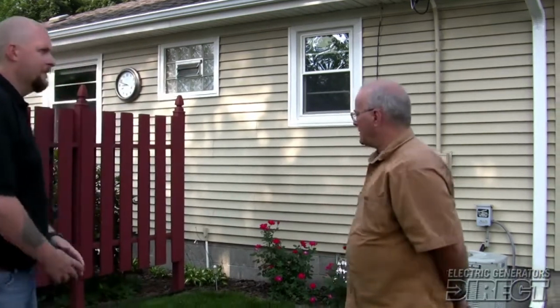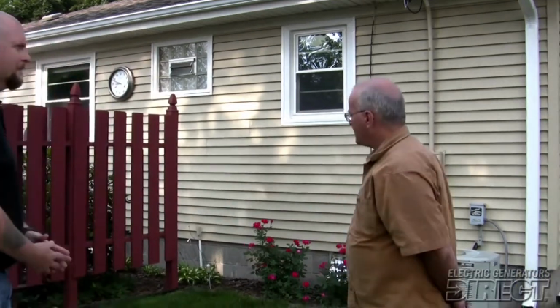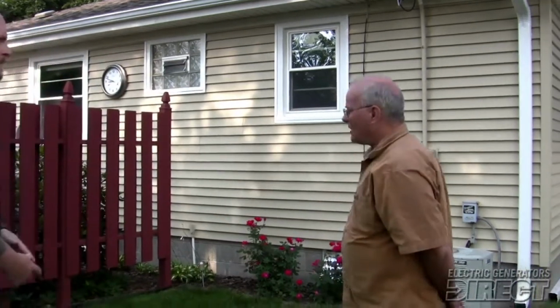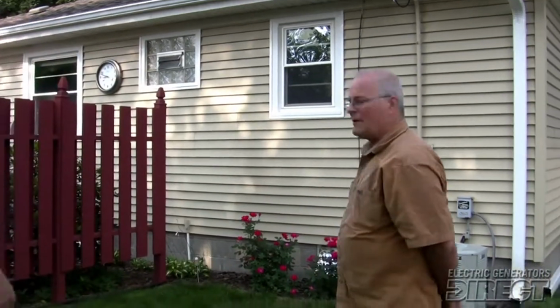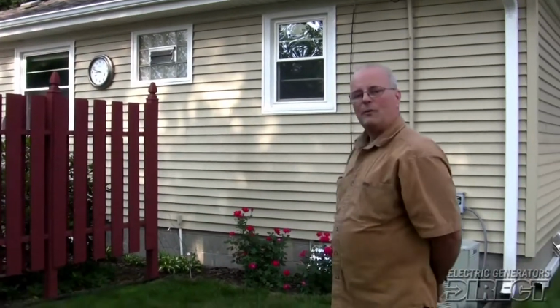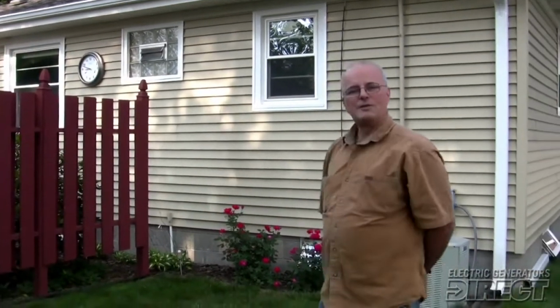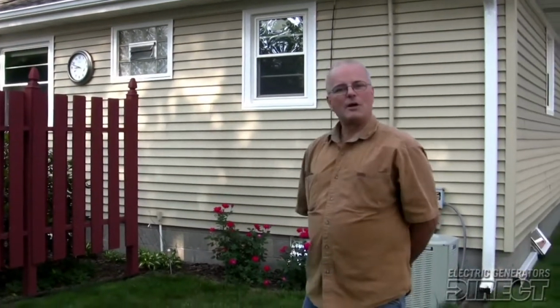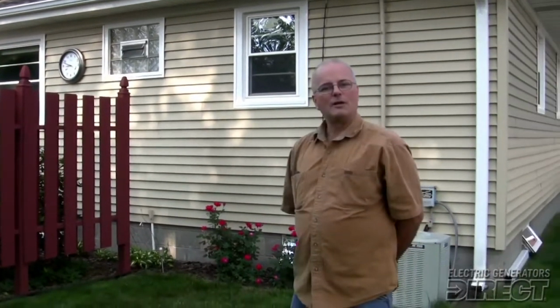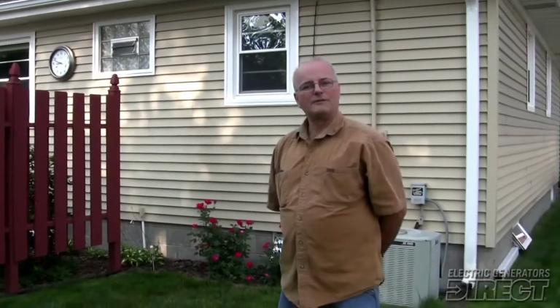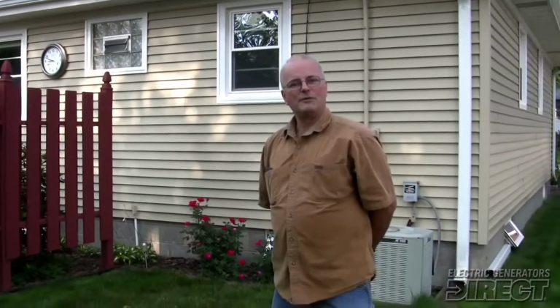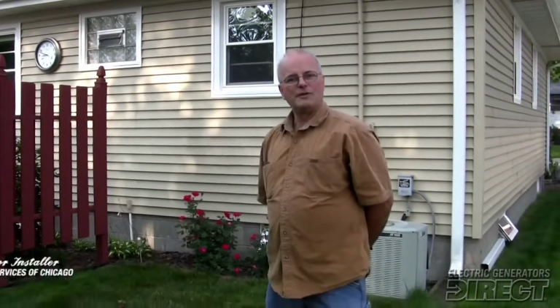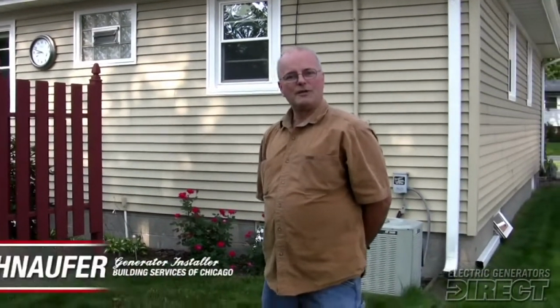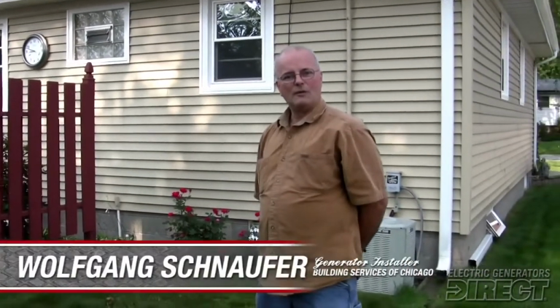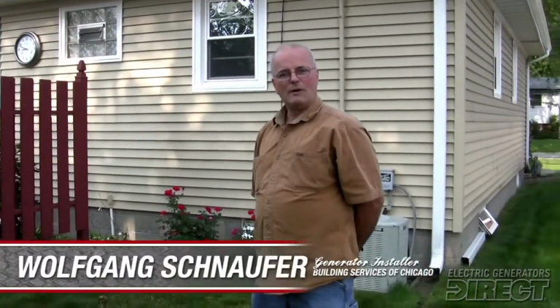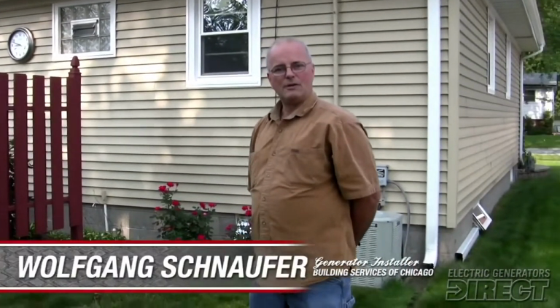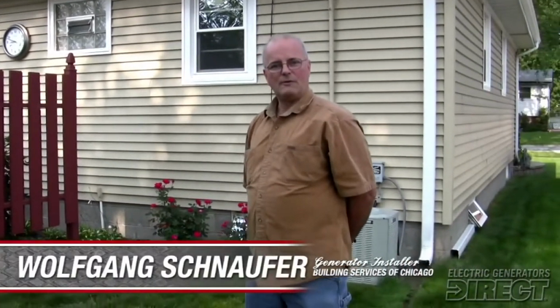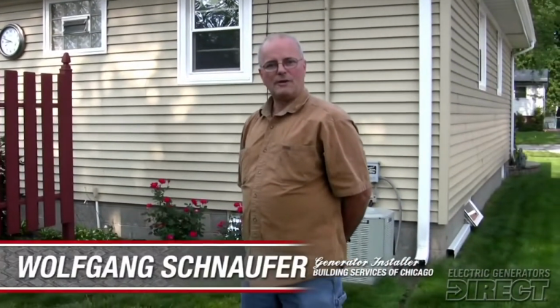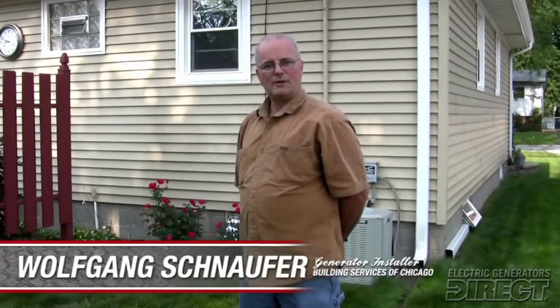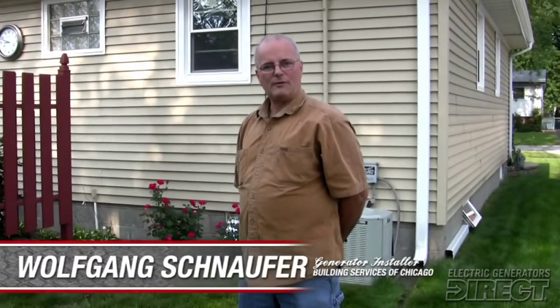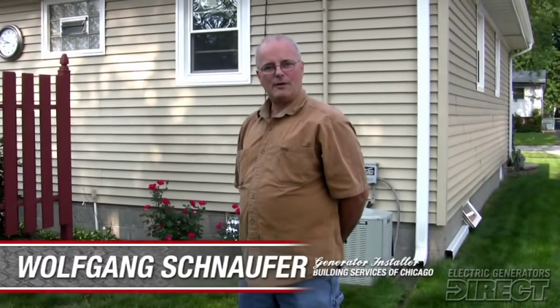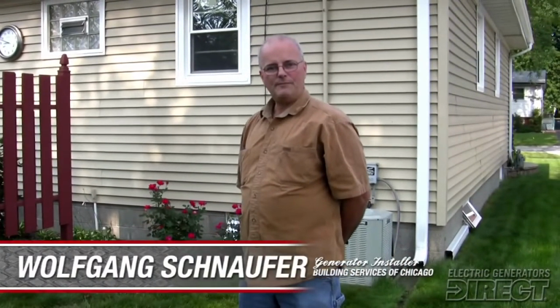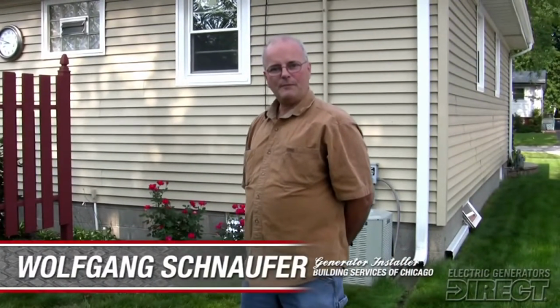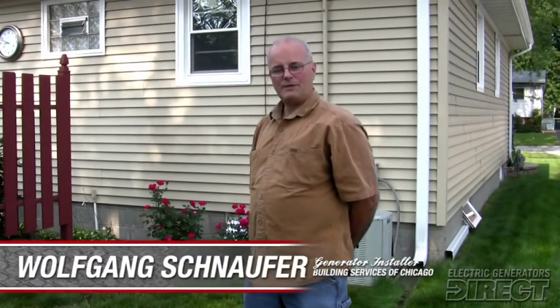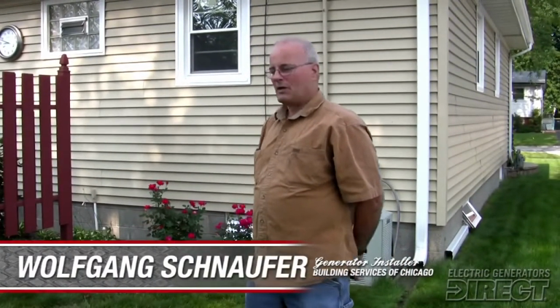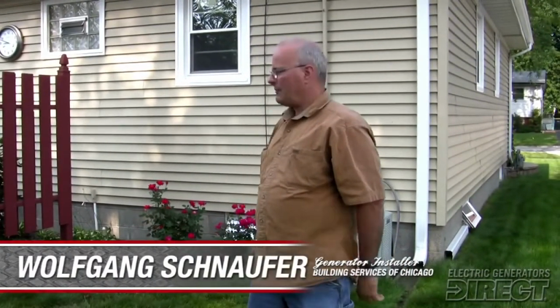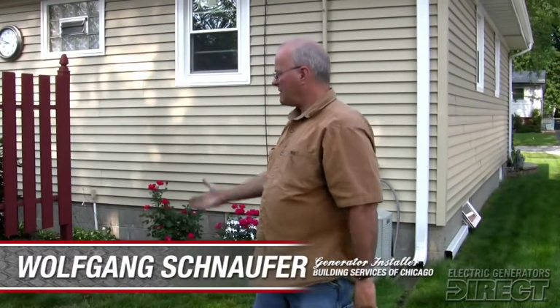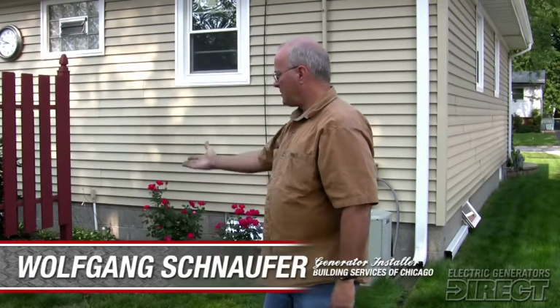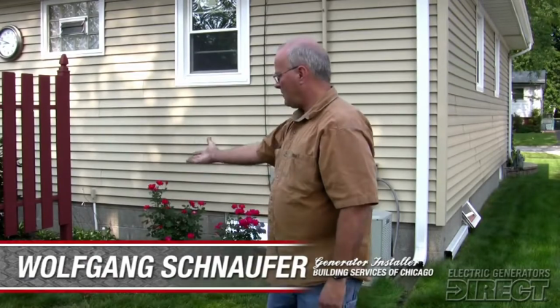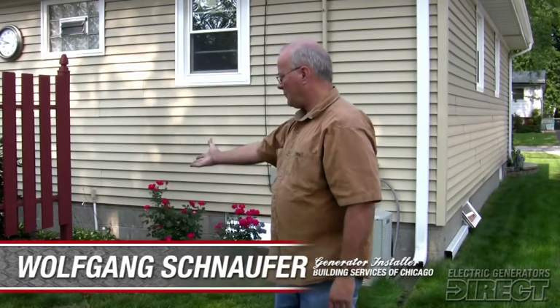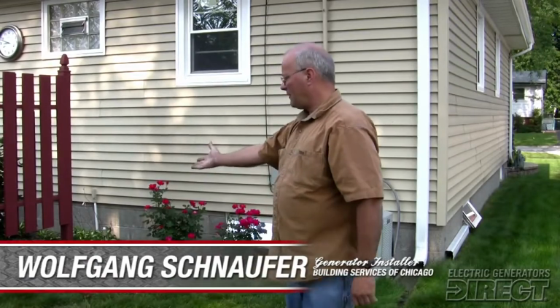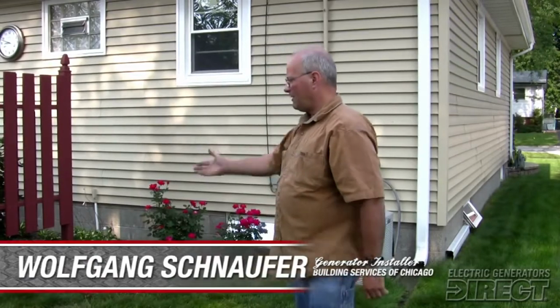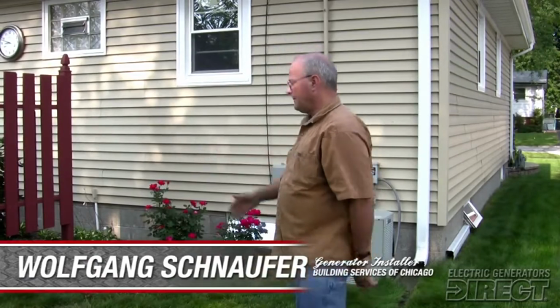The generator we're installing is a 14 kilowatt generator. It's going to be installed over here.